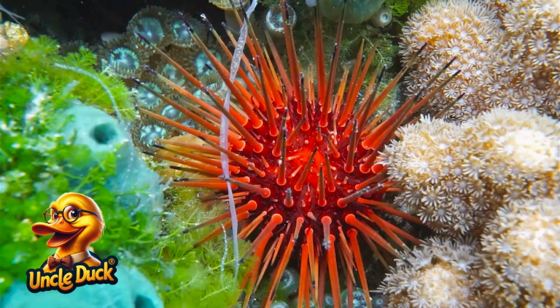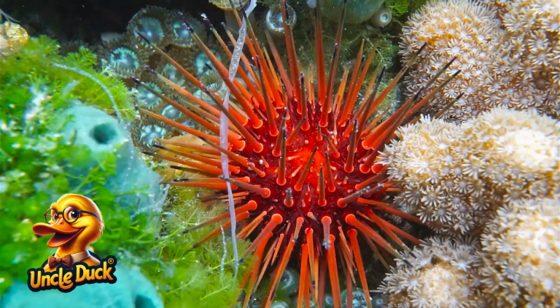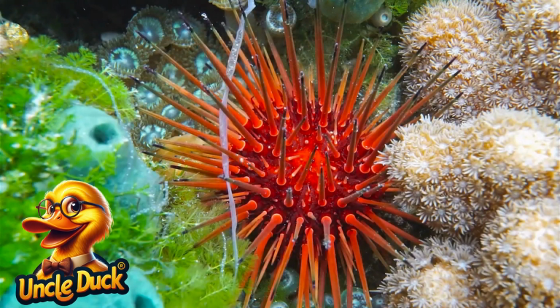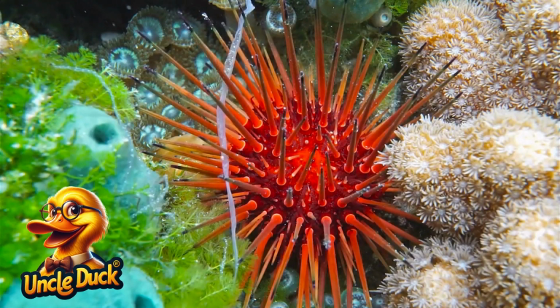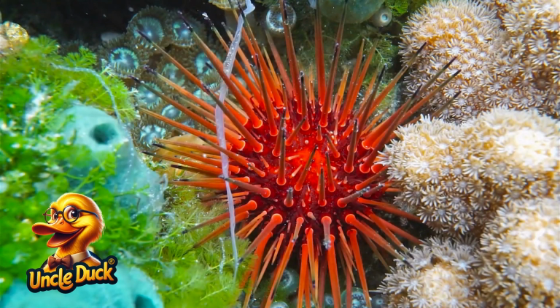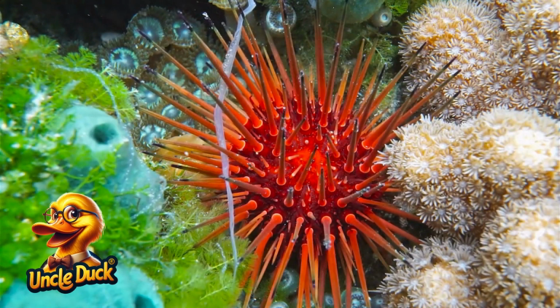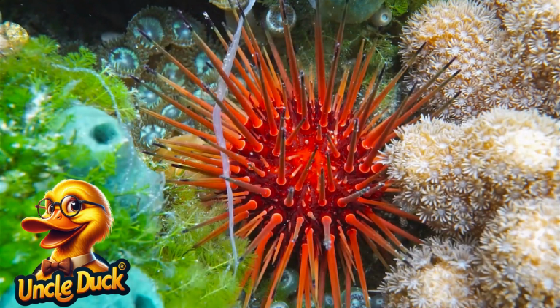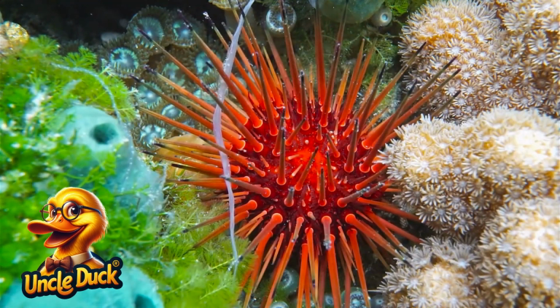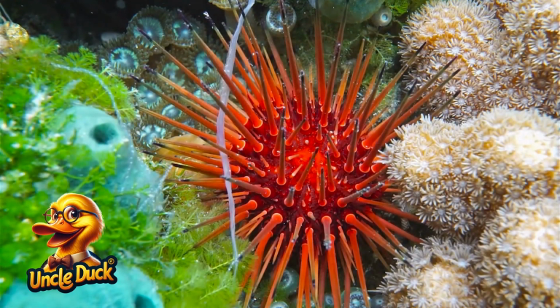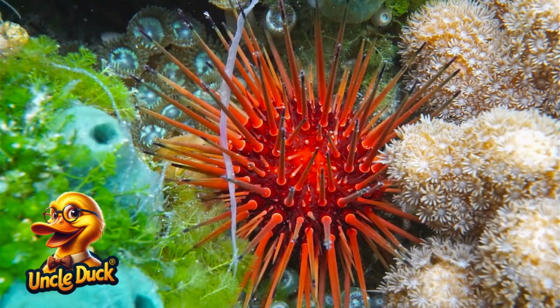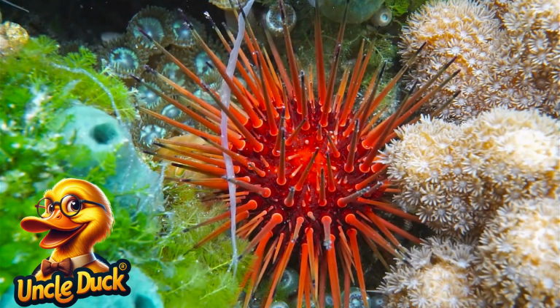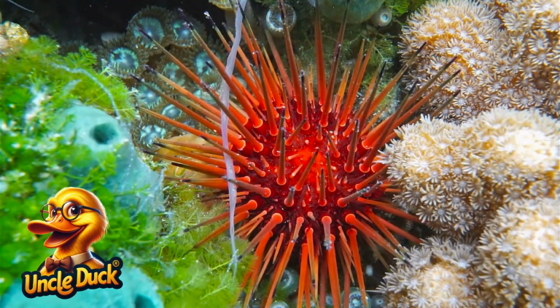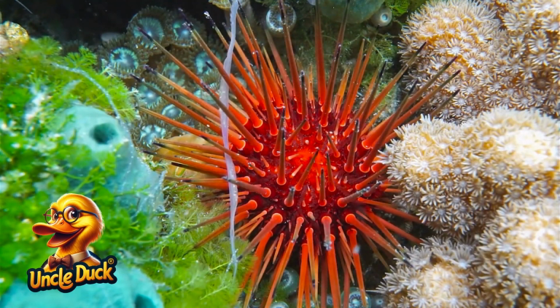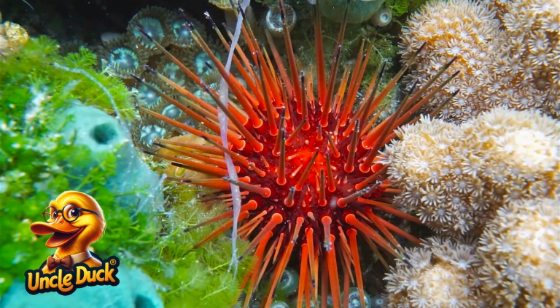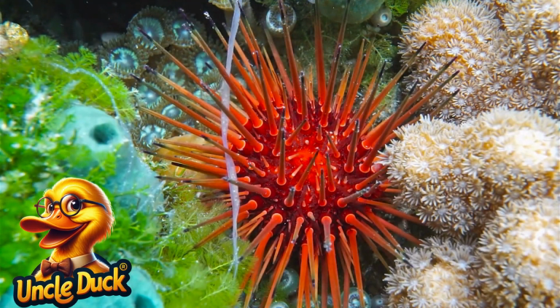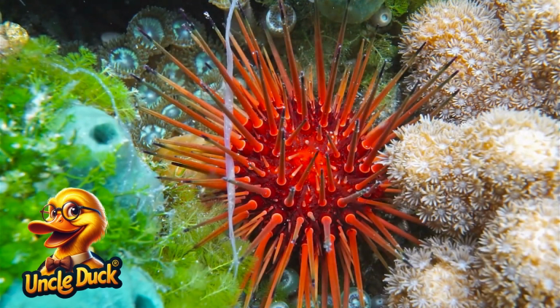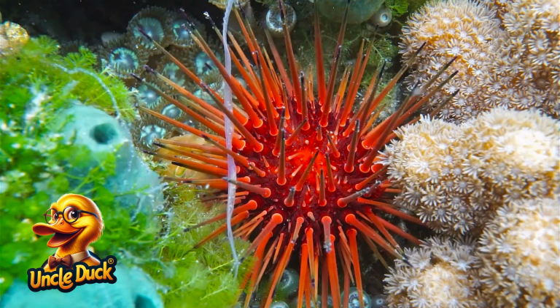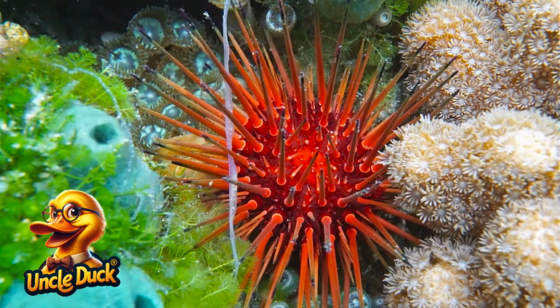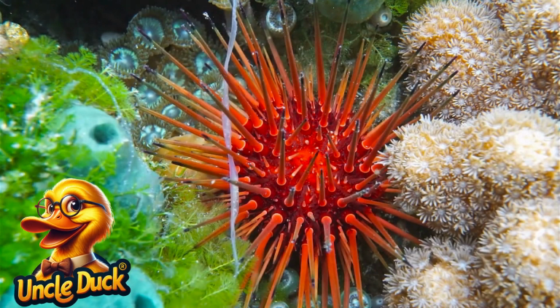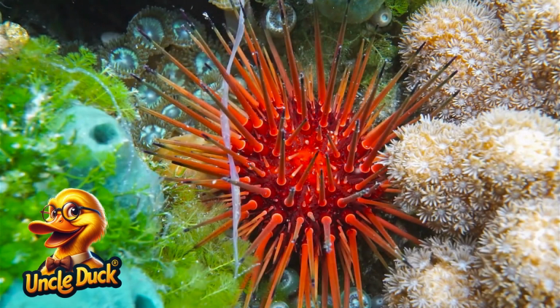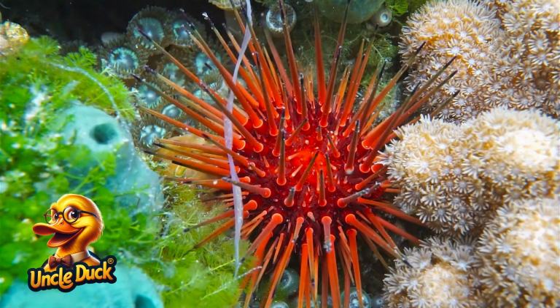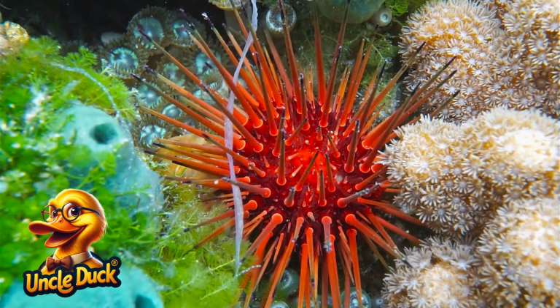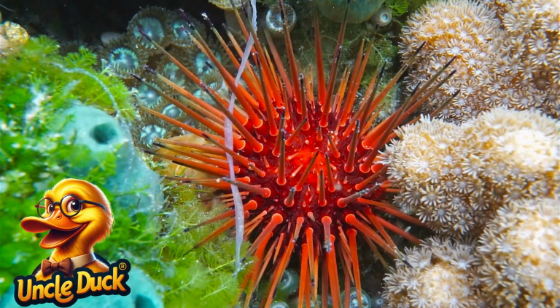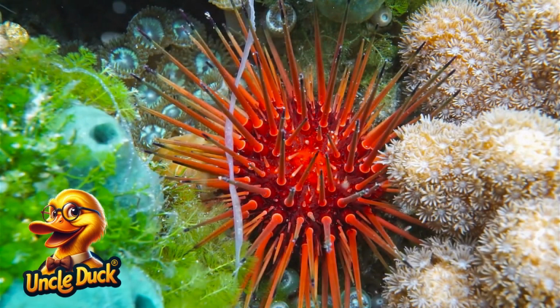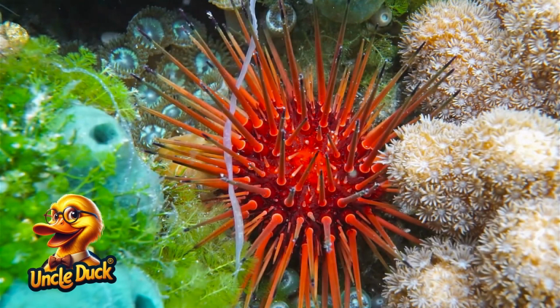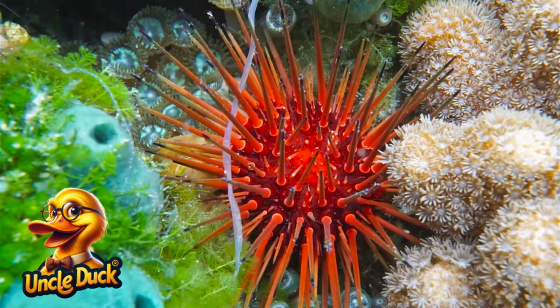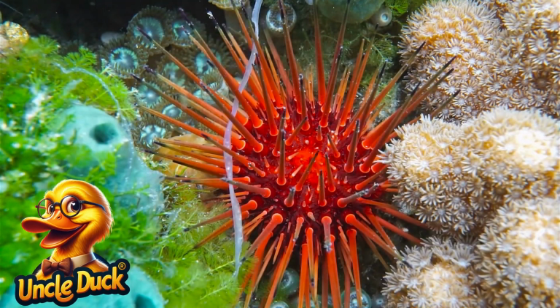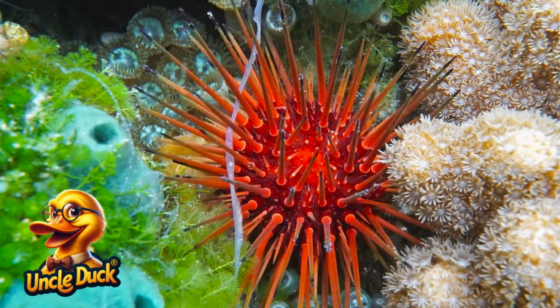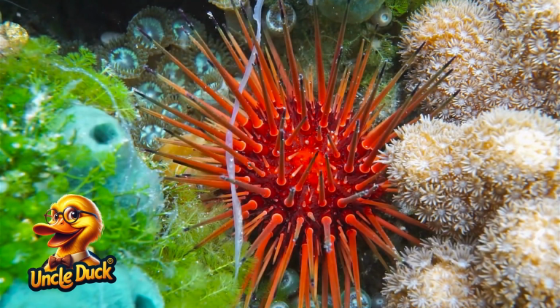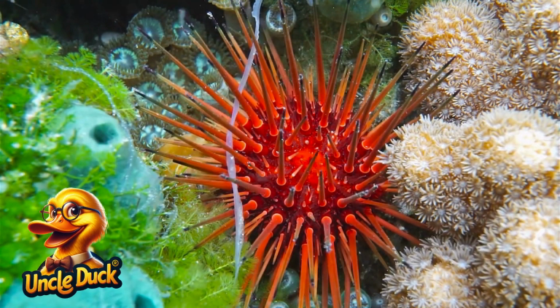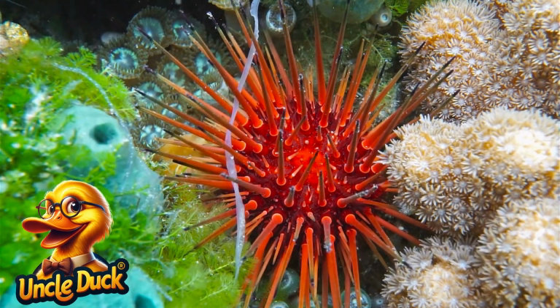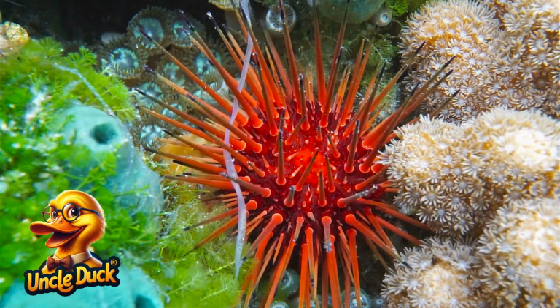A sea urchin slowly moves across the ocean floor. Its sharp spines protect it from predators and help it stay safe.